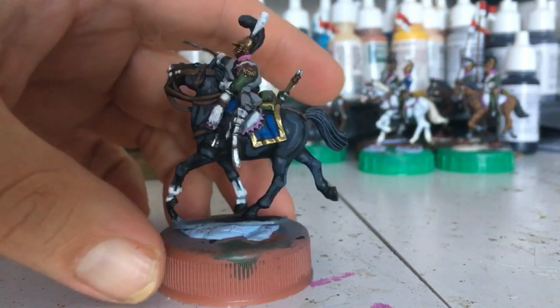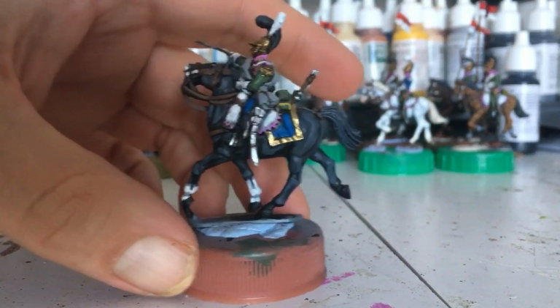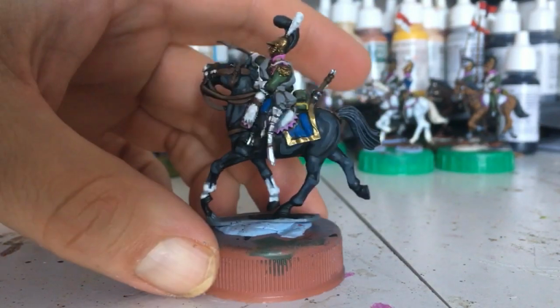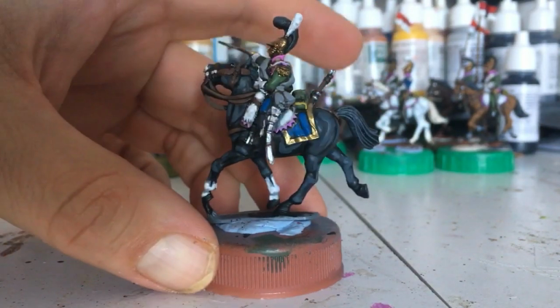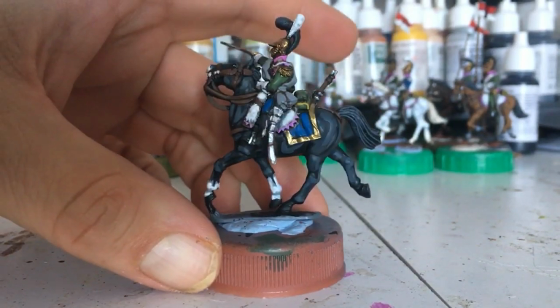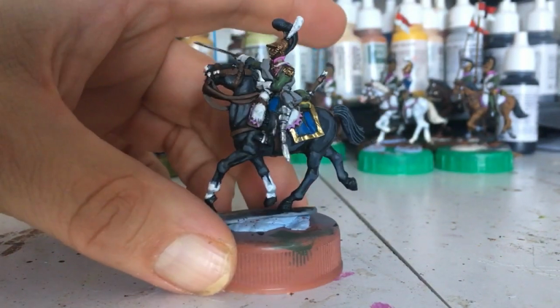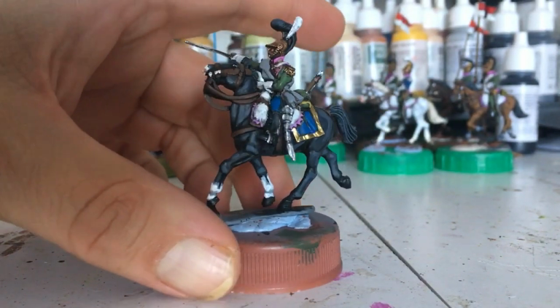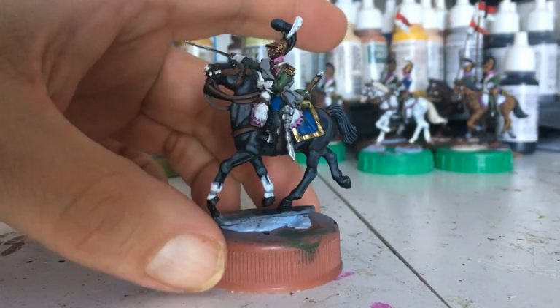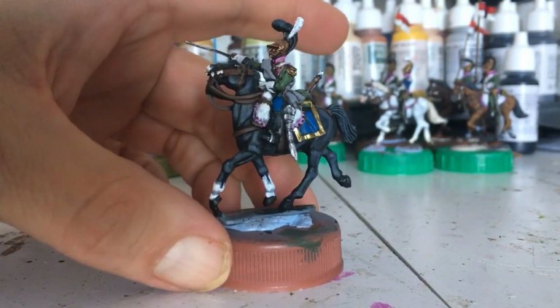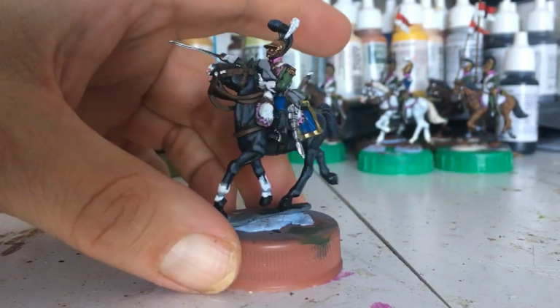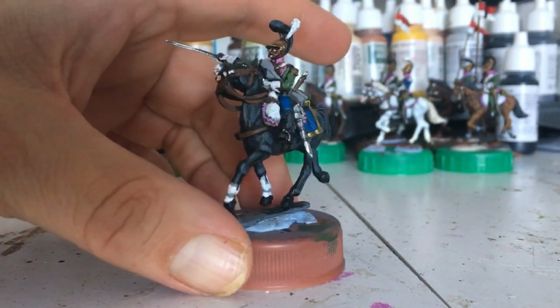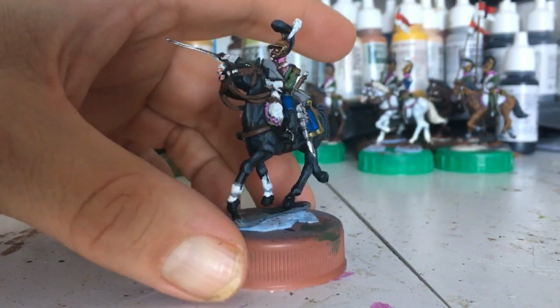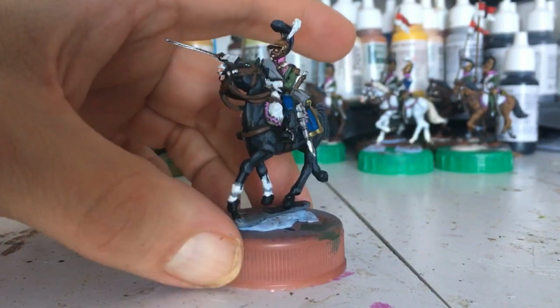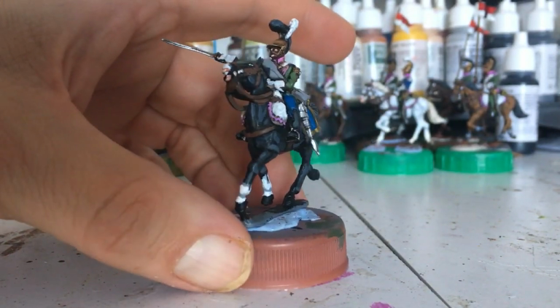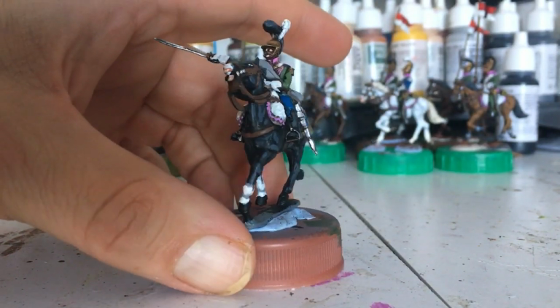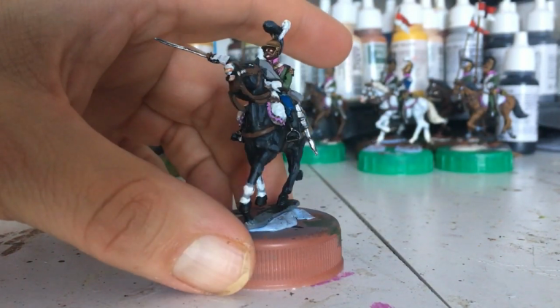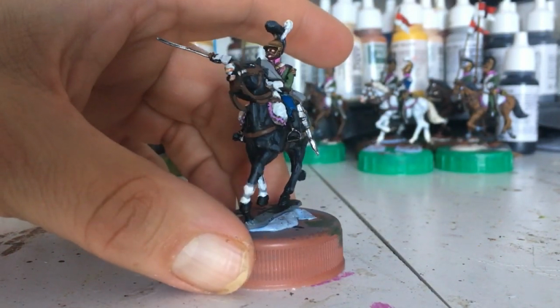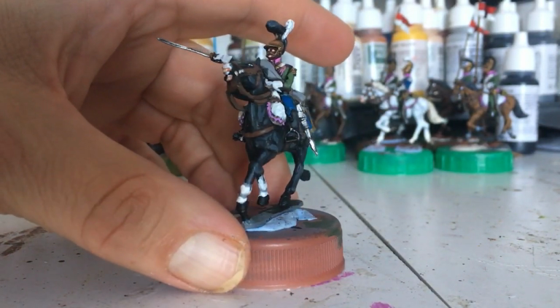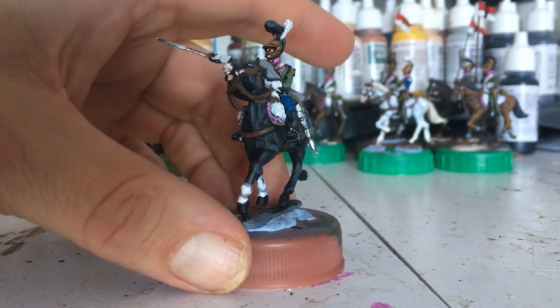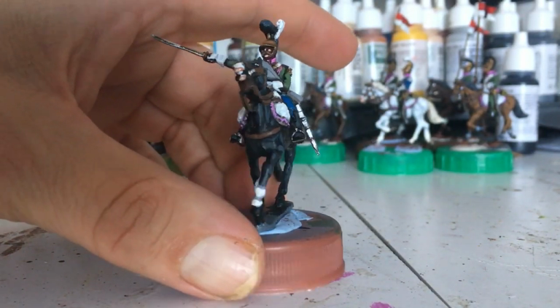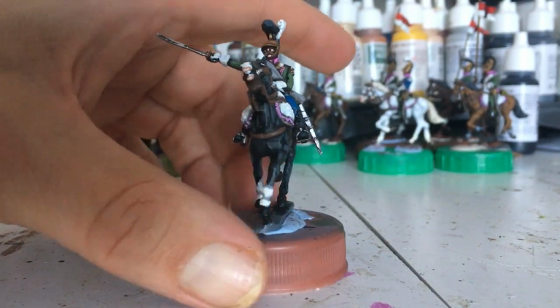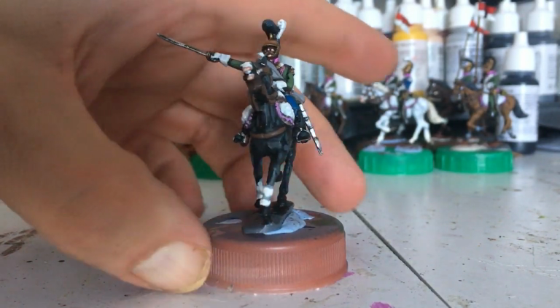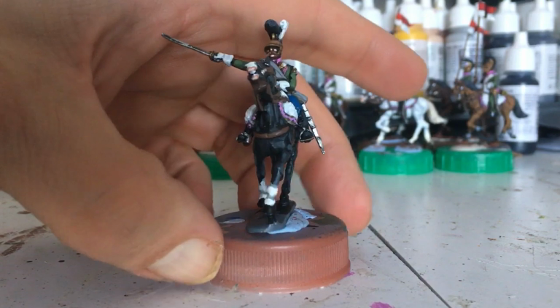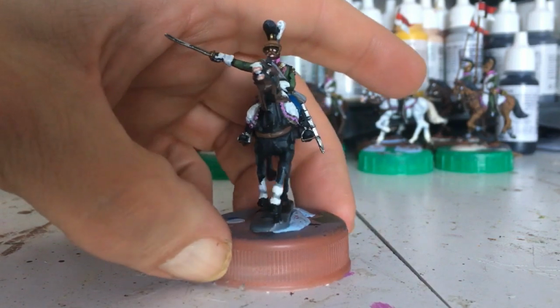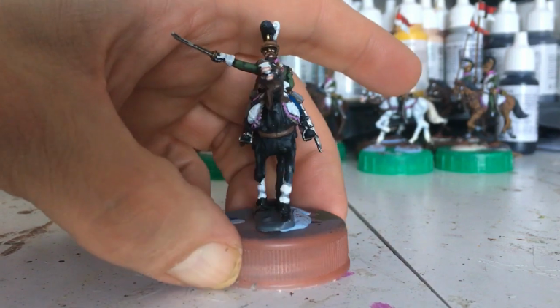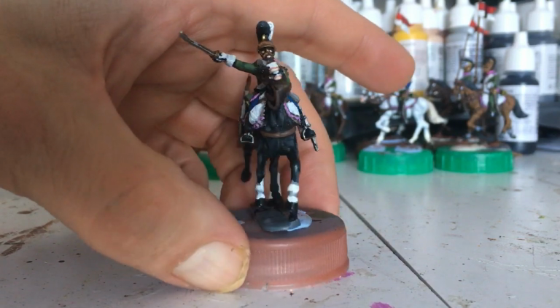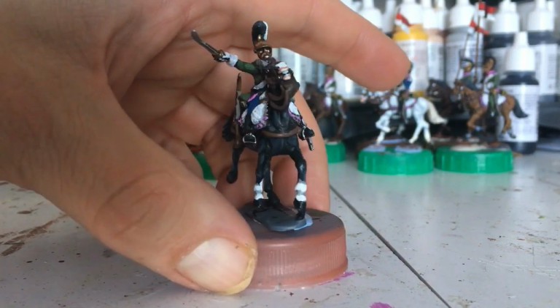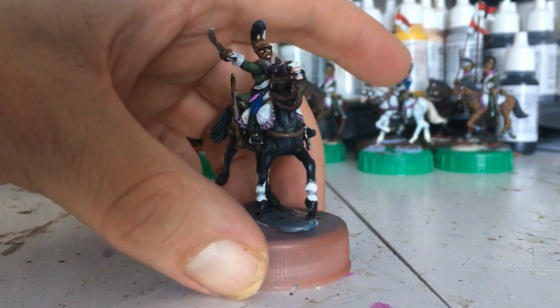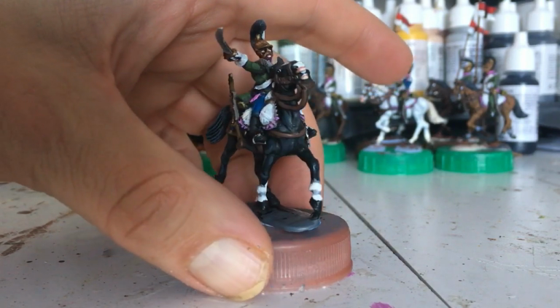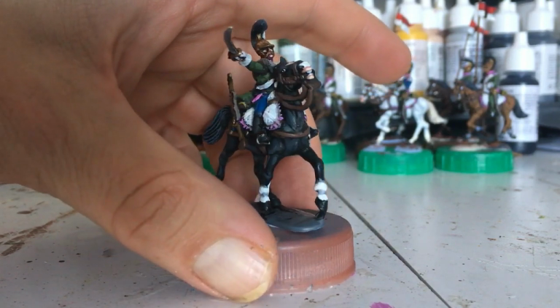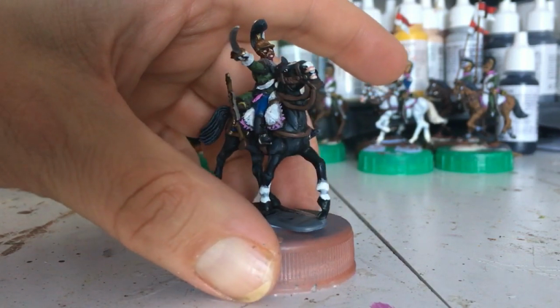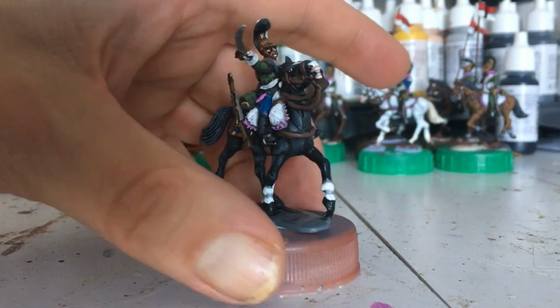This is Rupert — the officer. All officers are called Rupert, by the way, in case you're wondering.